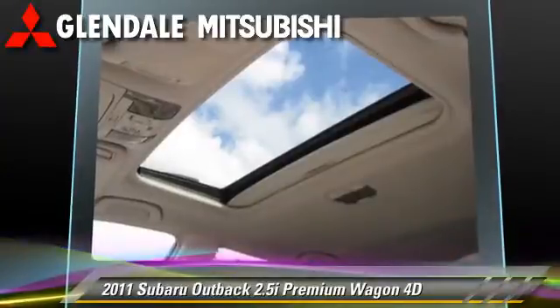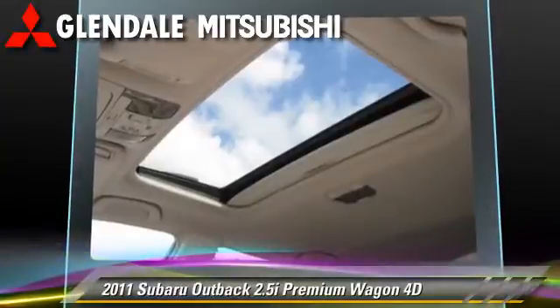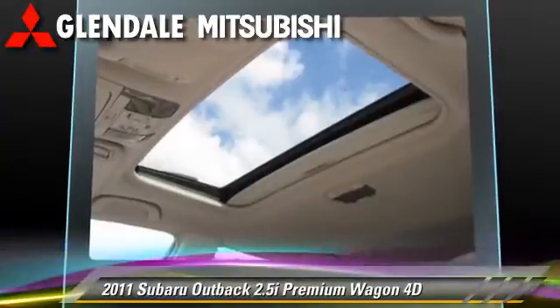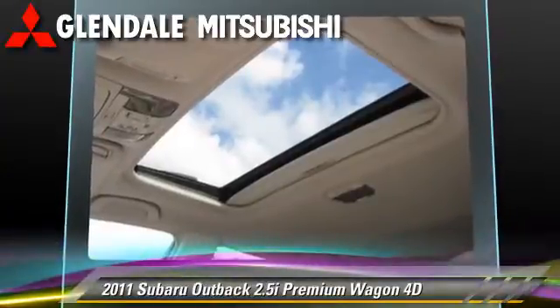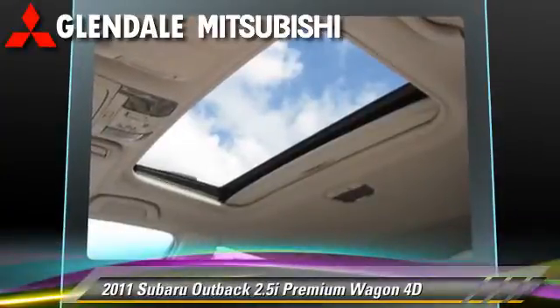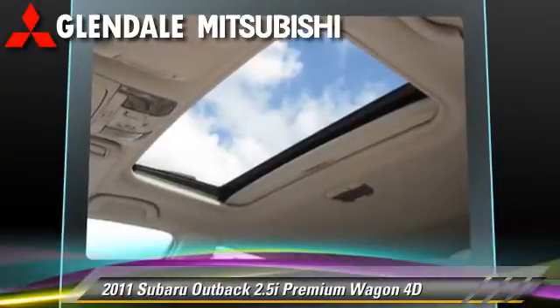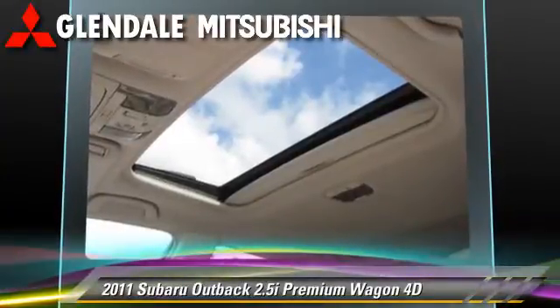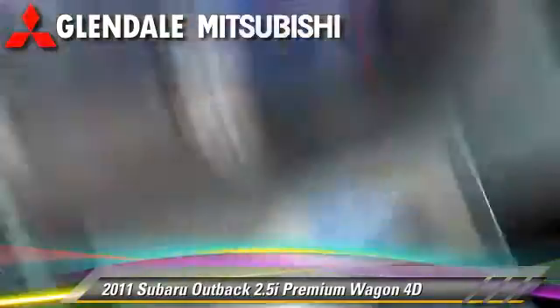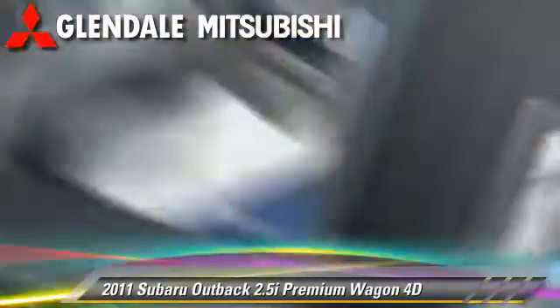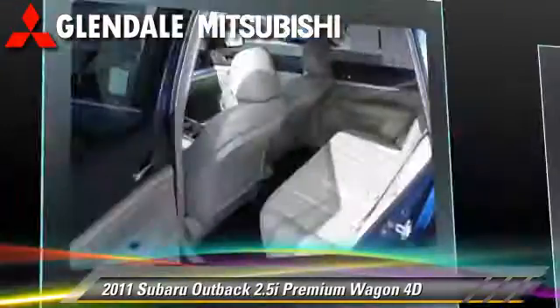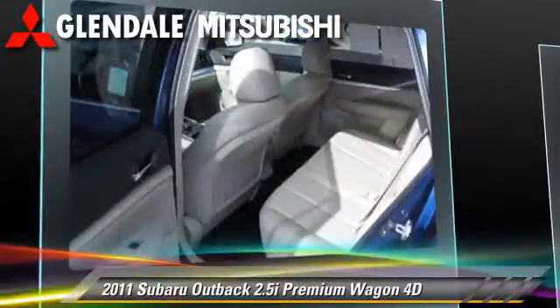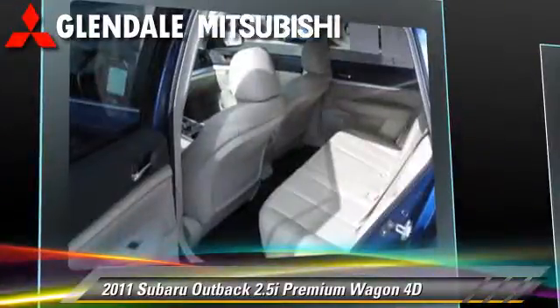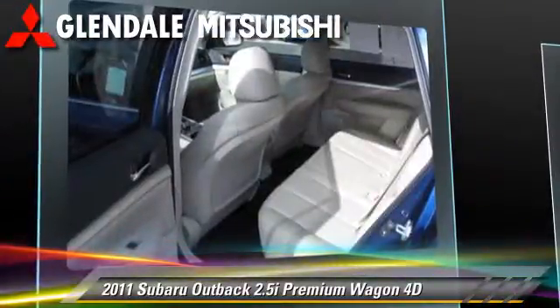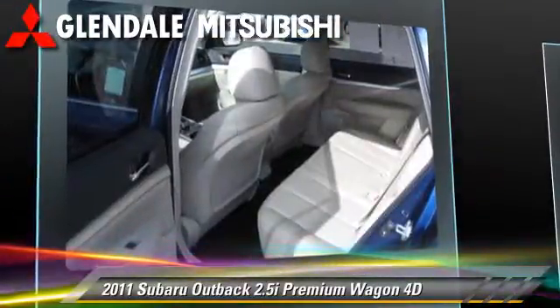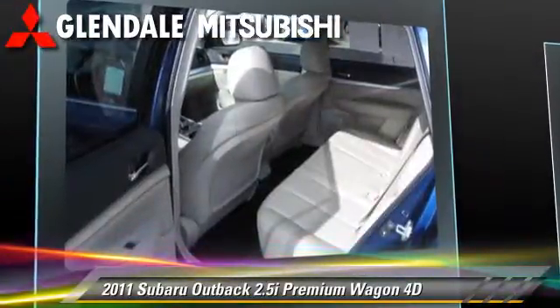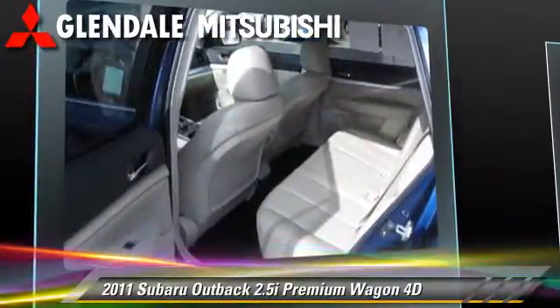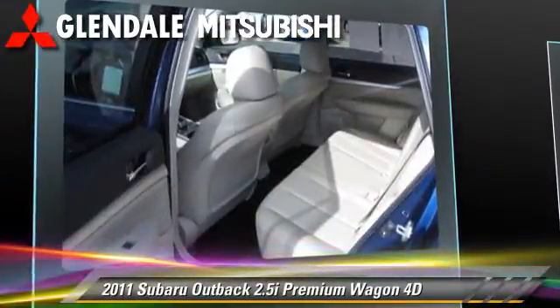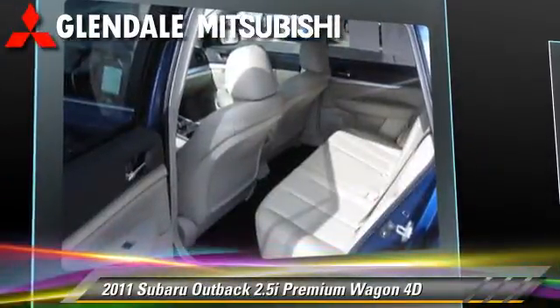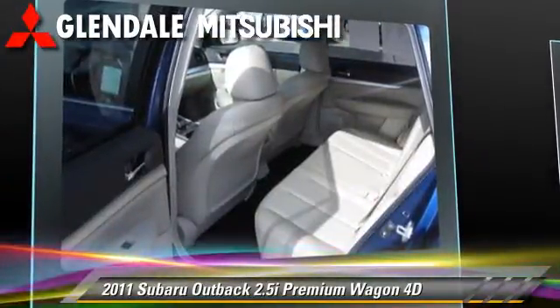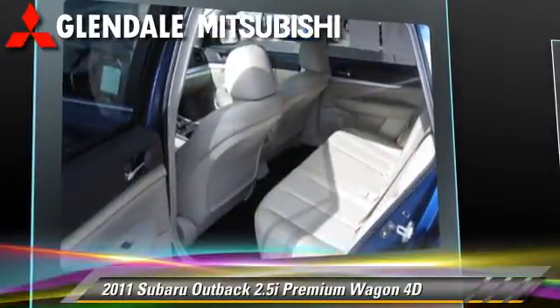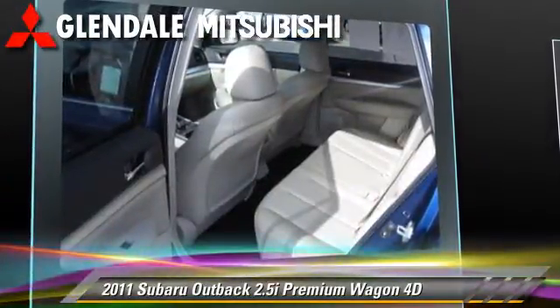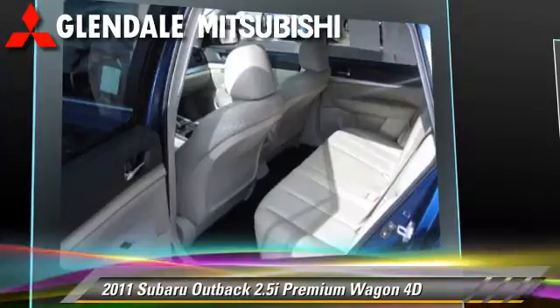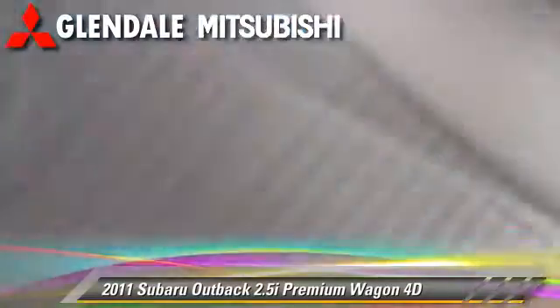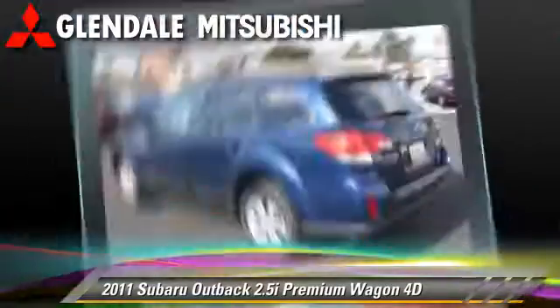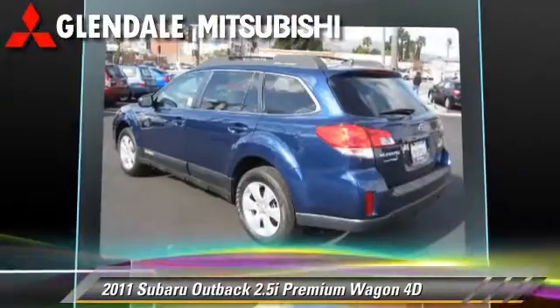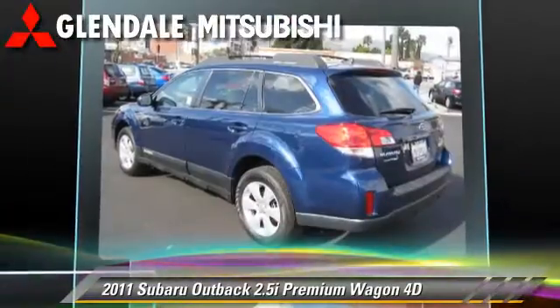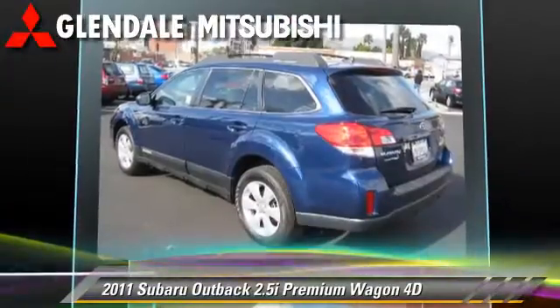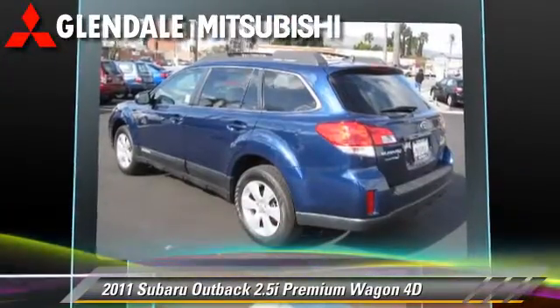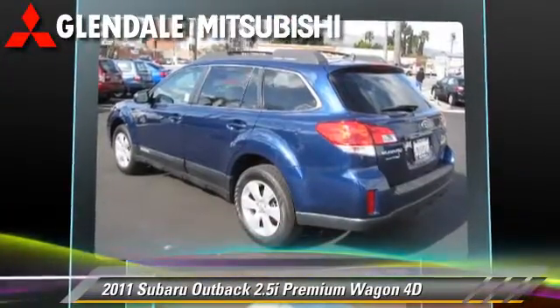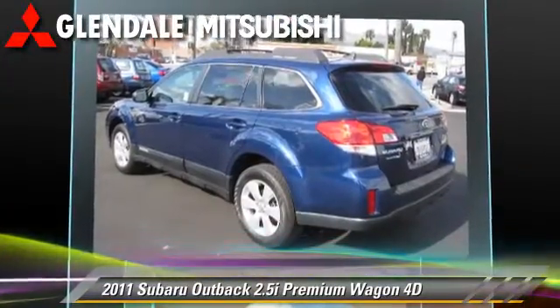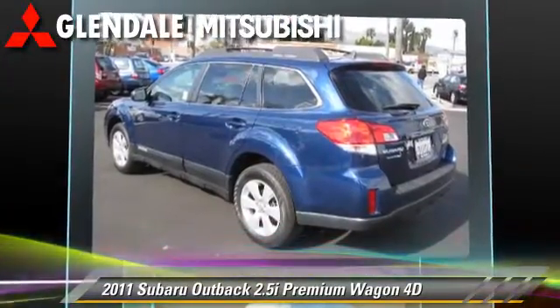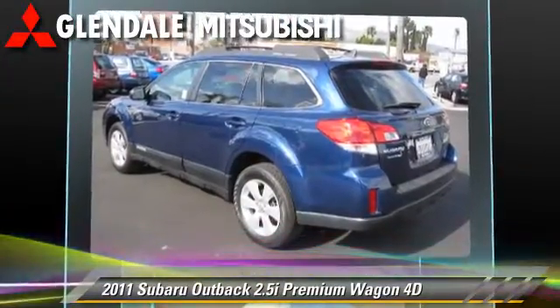Vehicle dynamic control and safety features include traction control, front and rear side air bags, and four-wheel ABS.